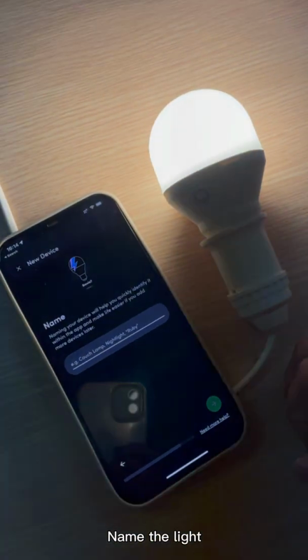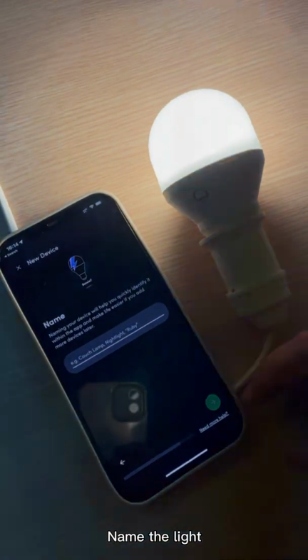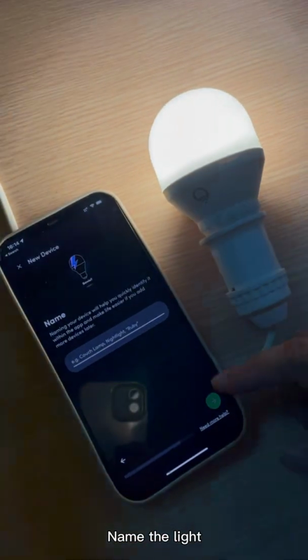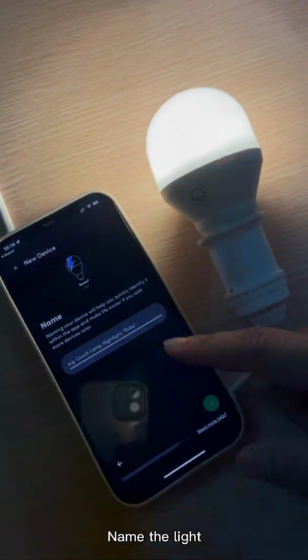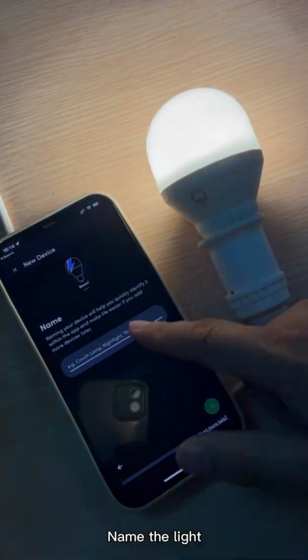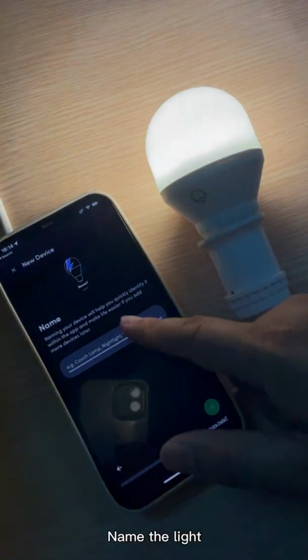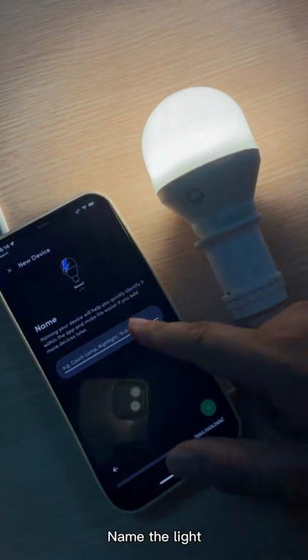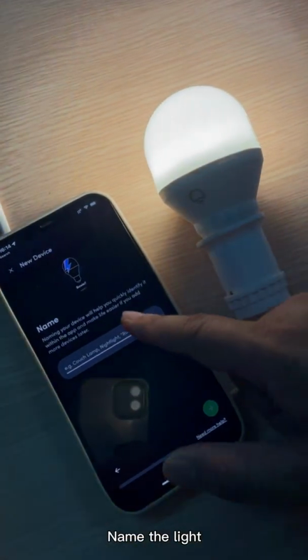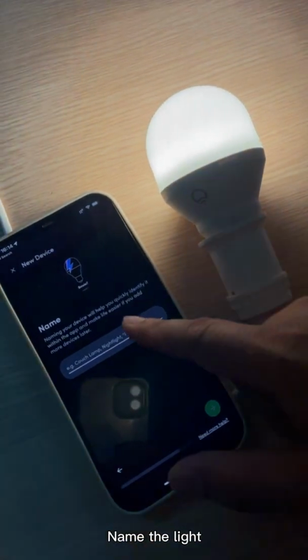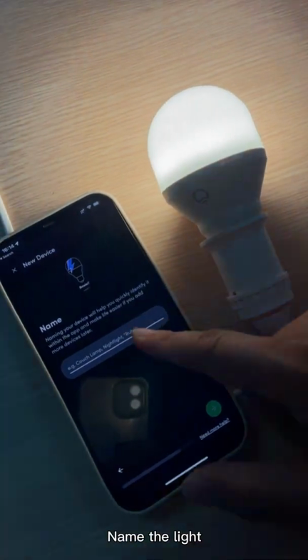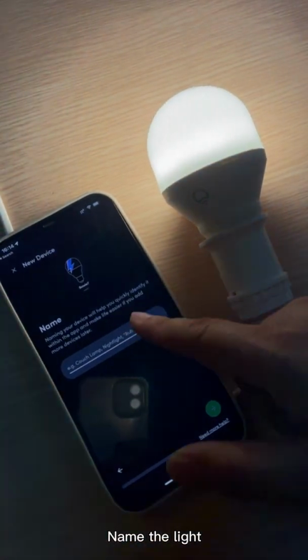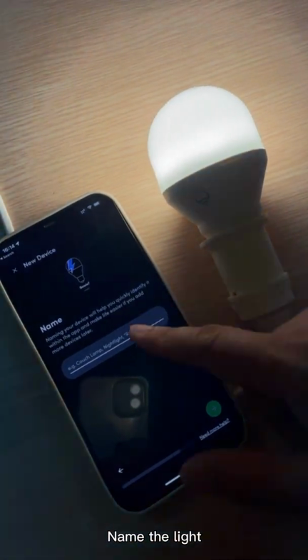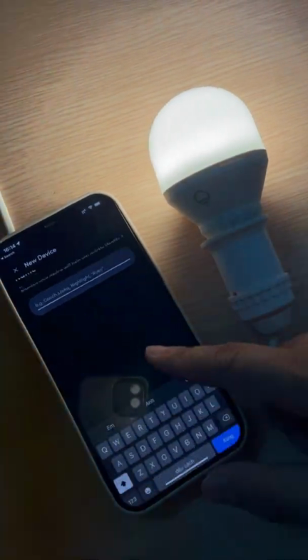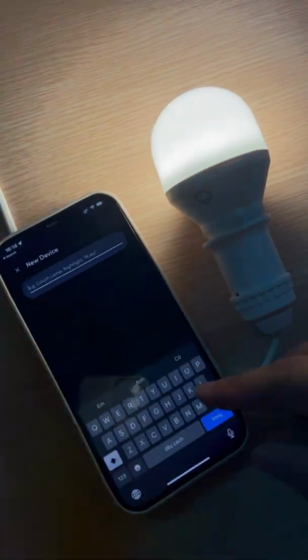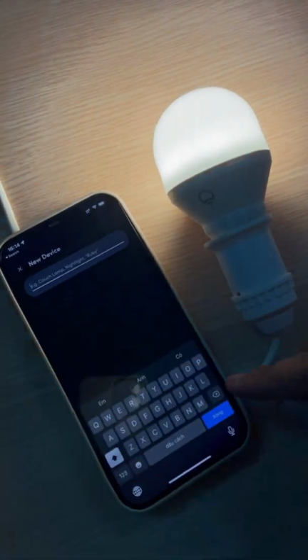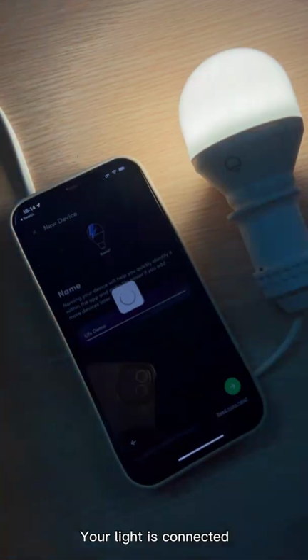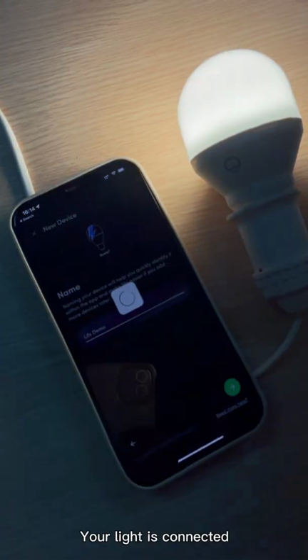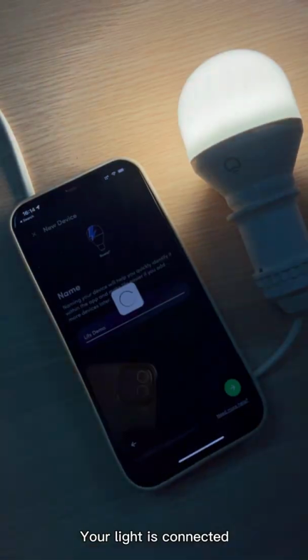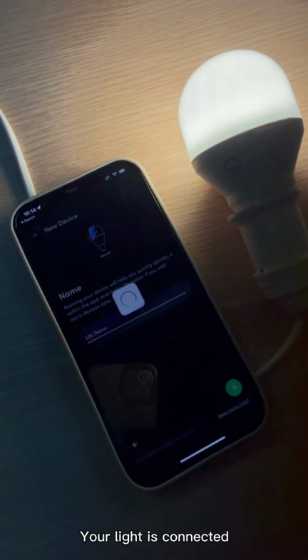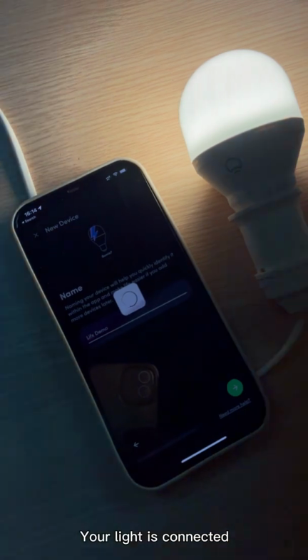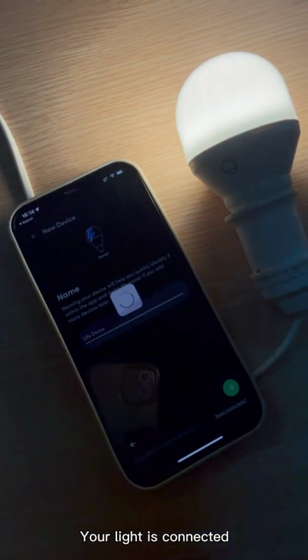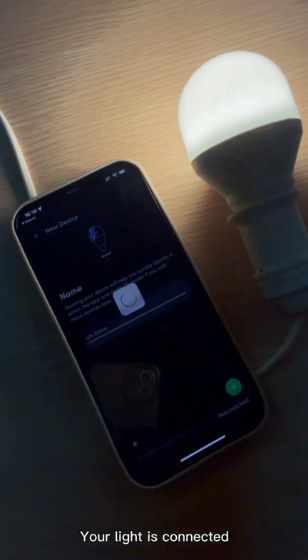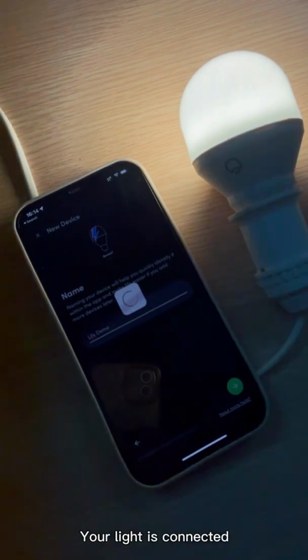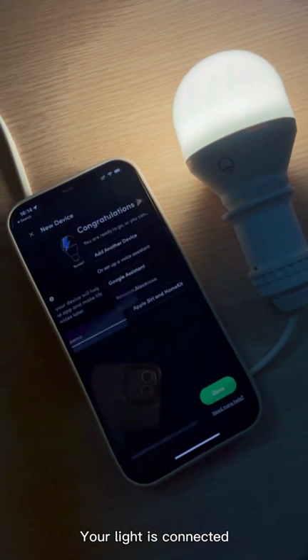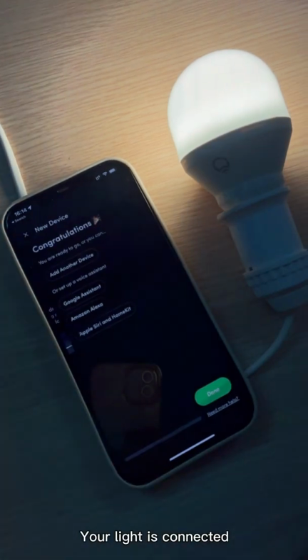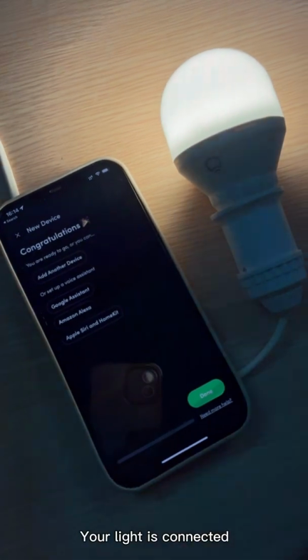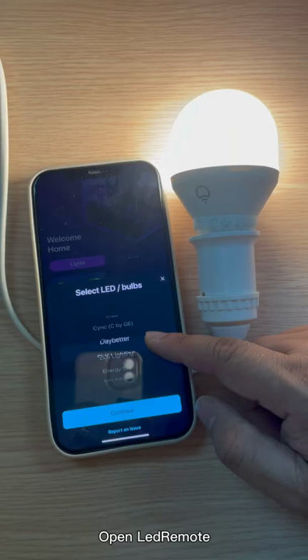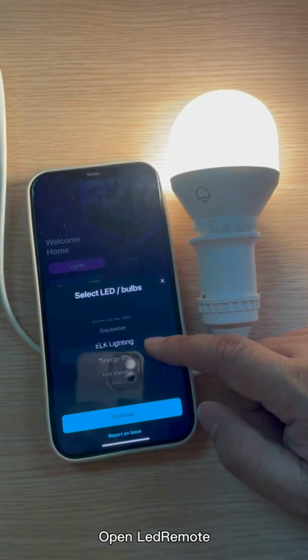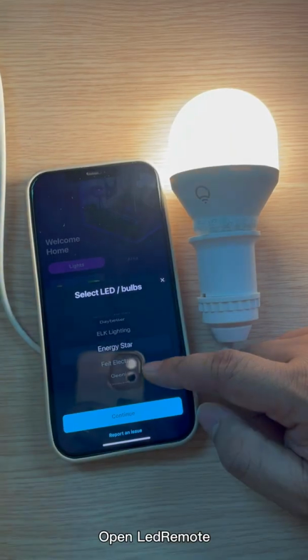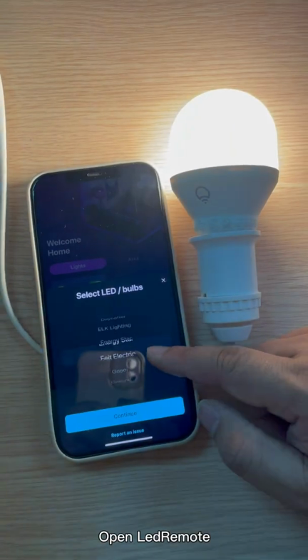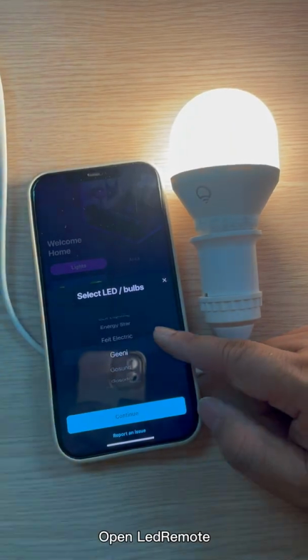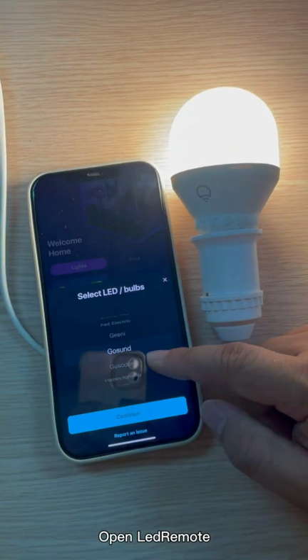Name the light. Your light is connected. Open lid remote.